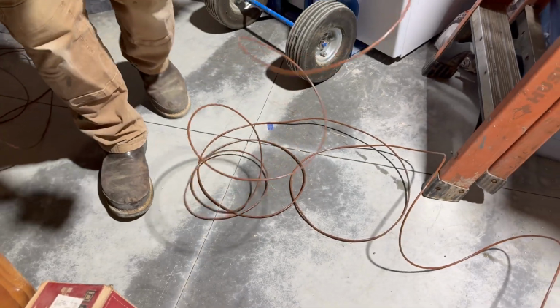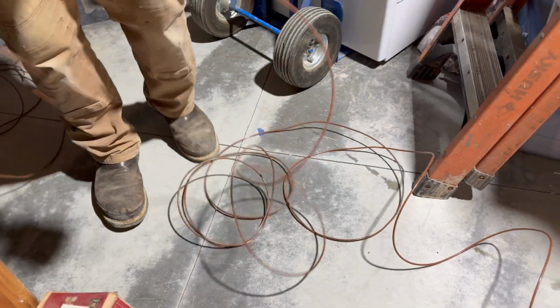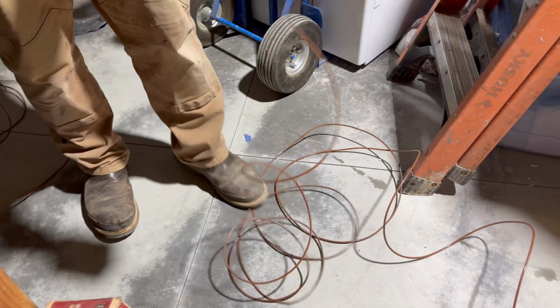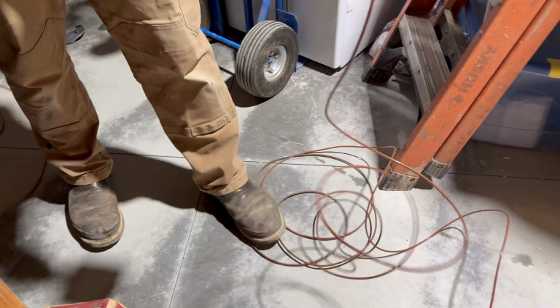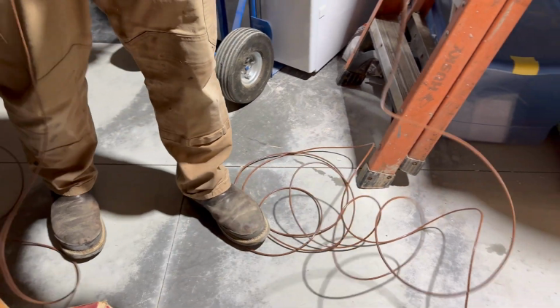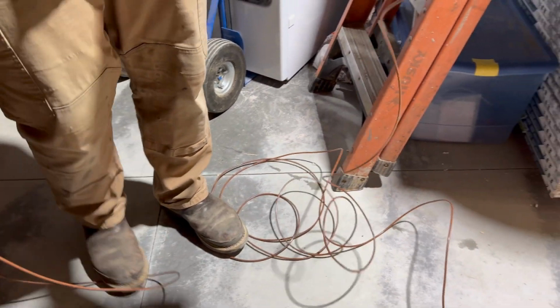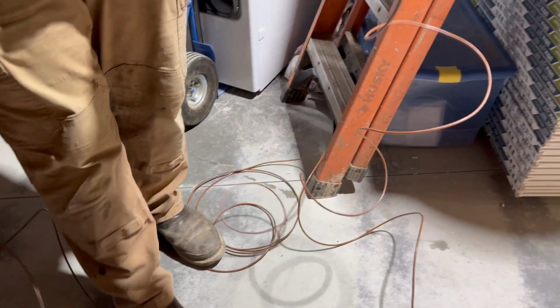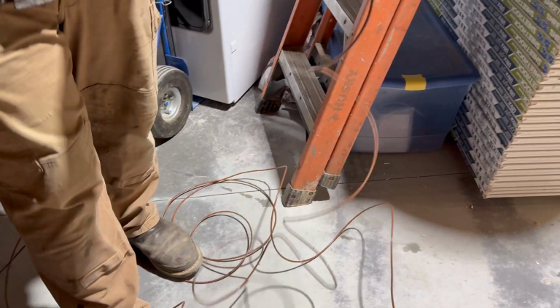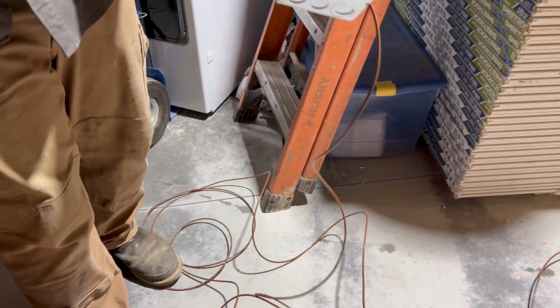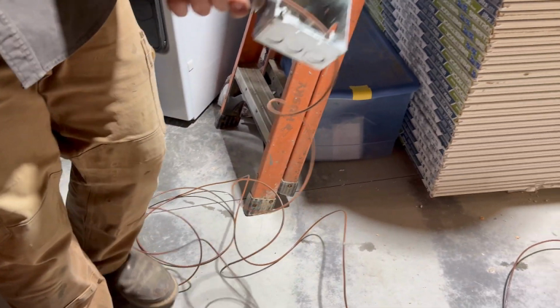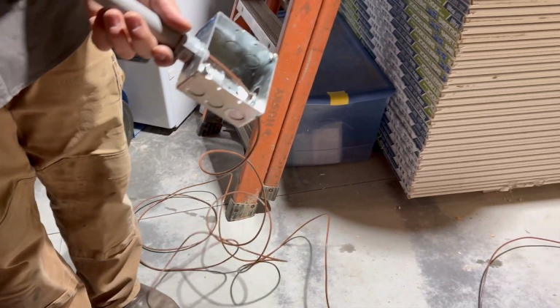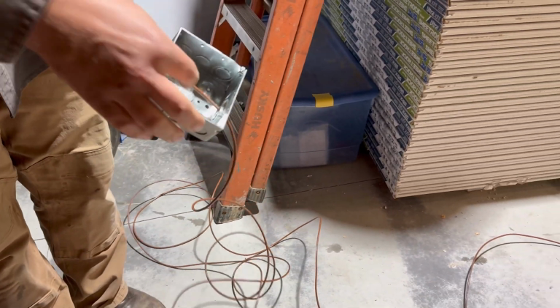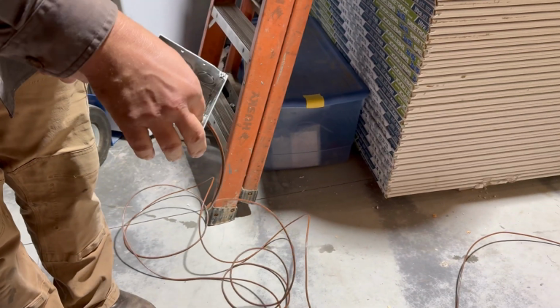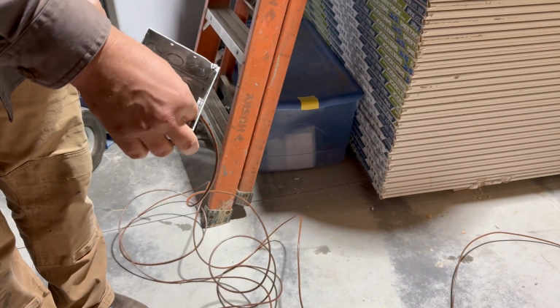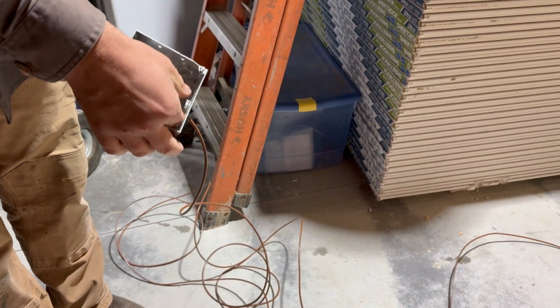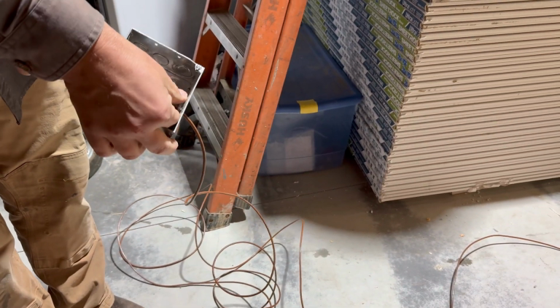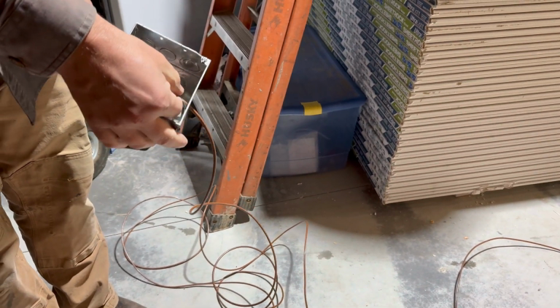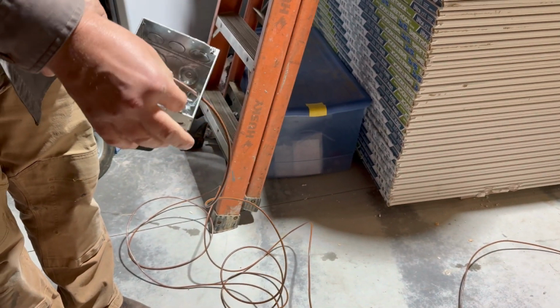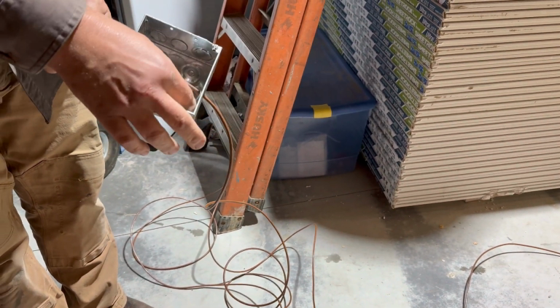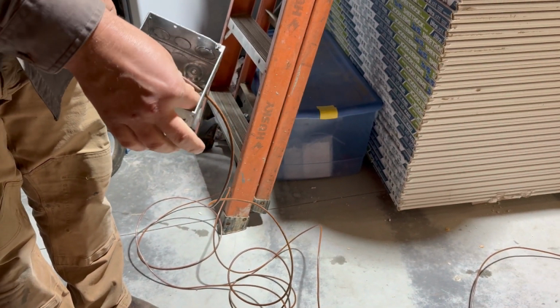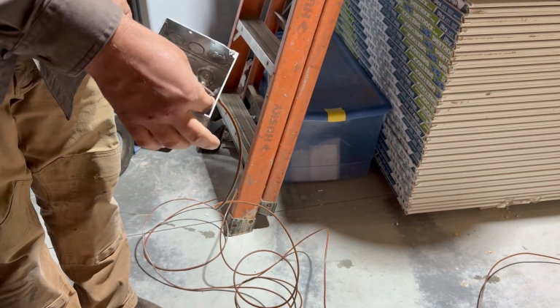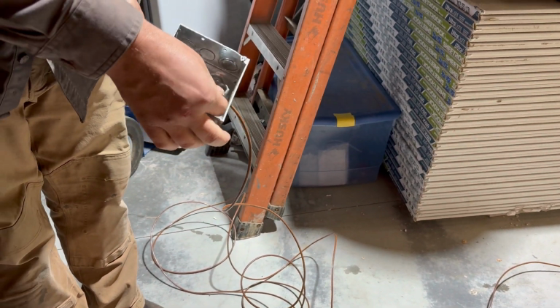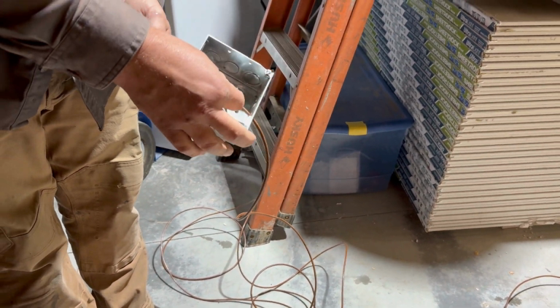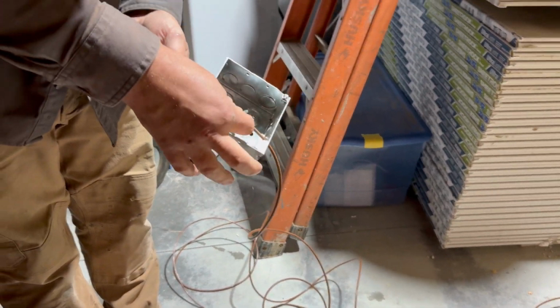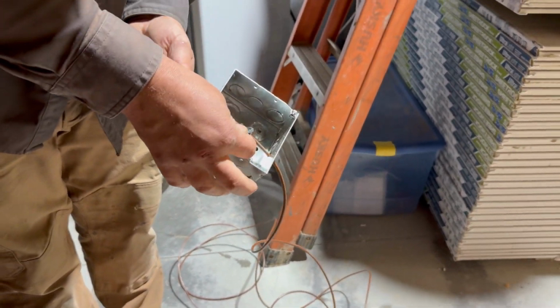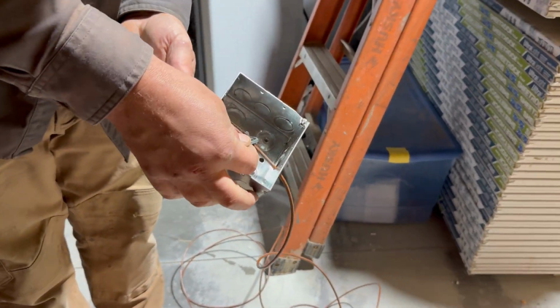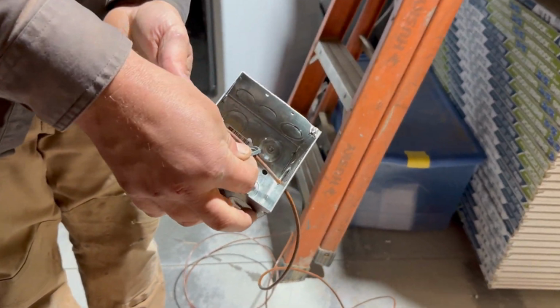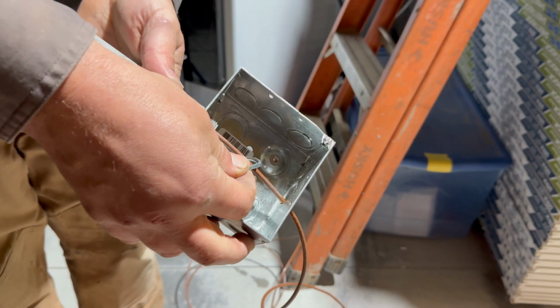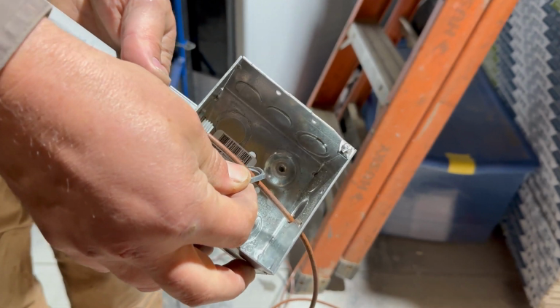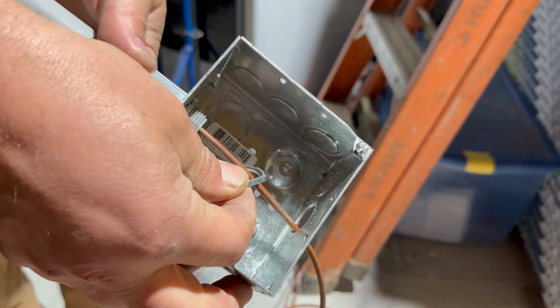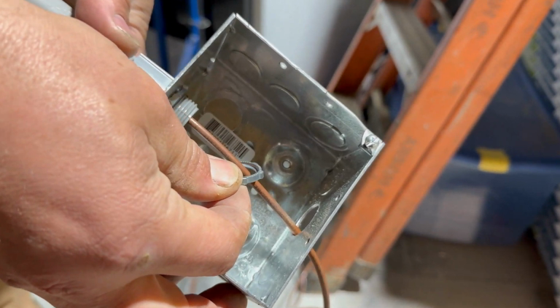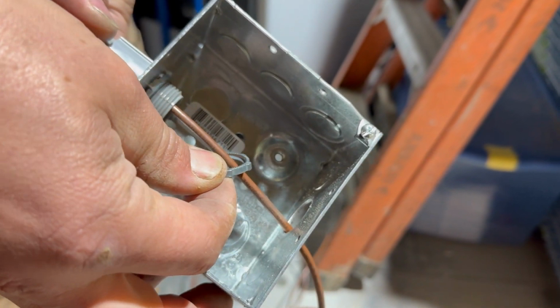The very important part is to make sure you get this lock ring on.